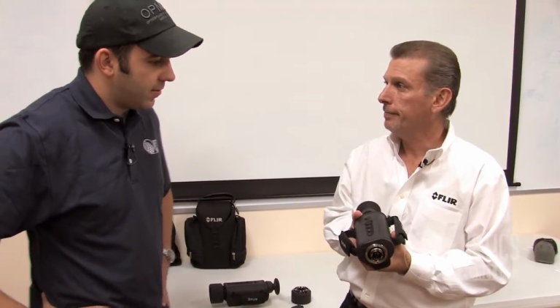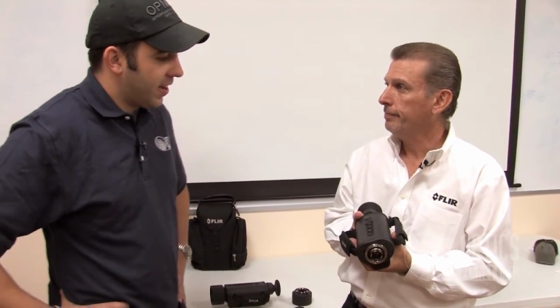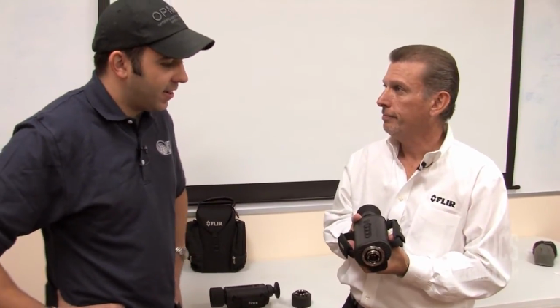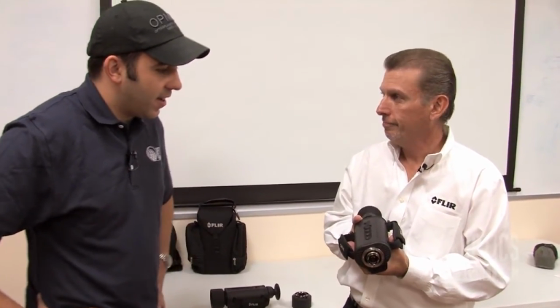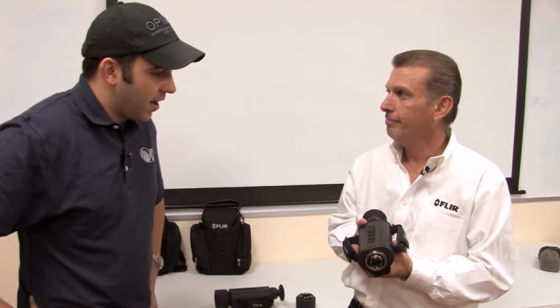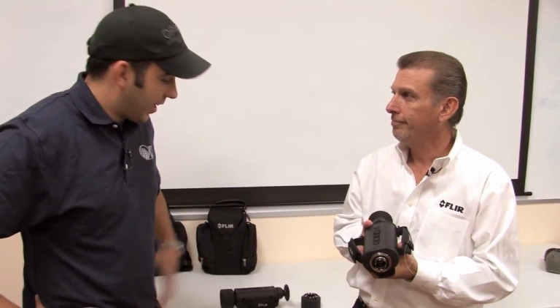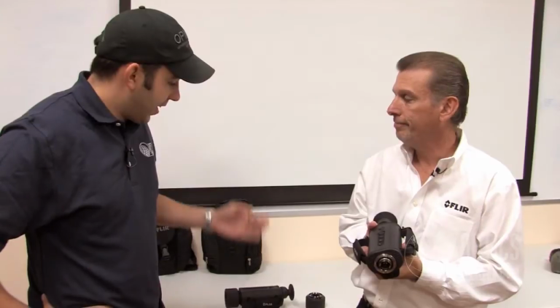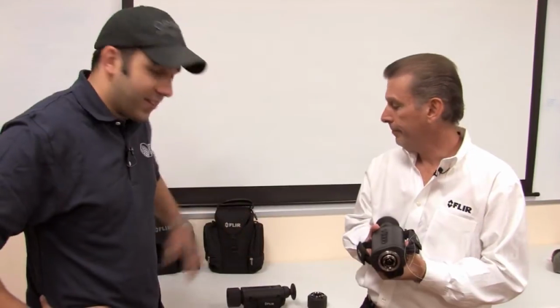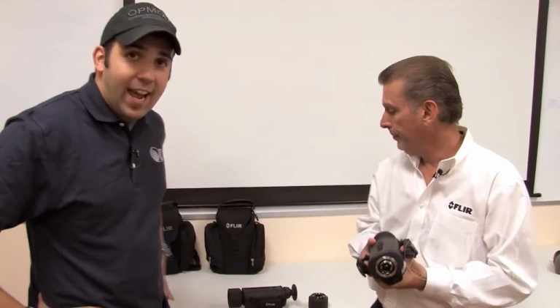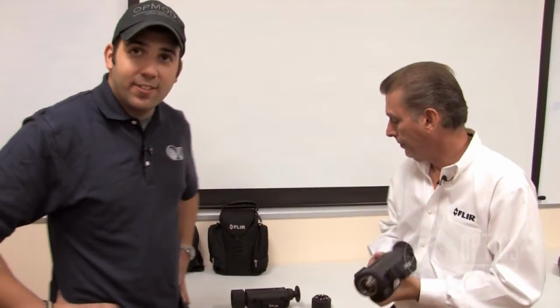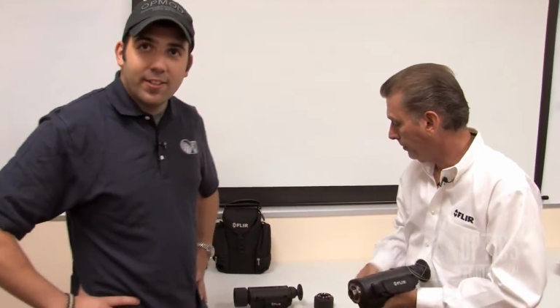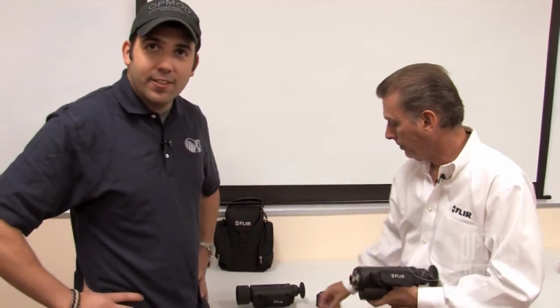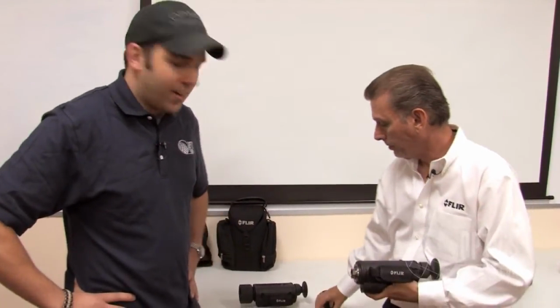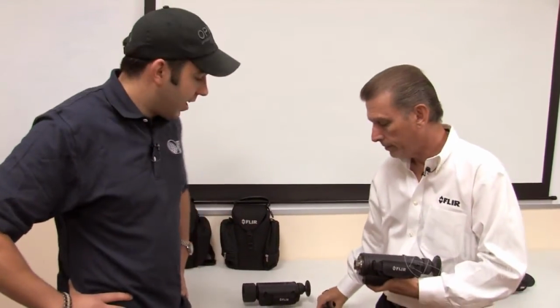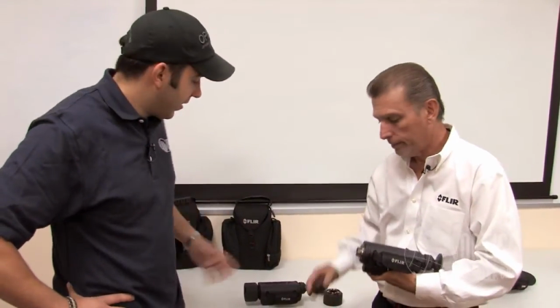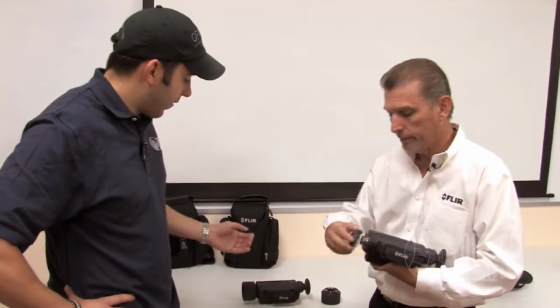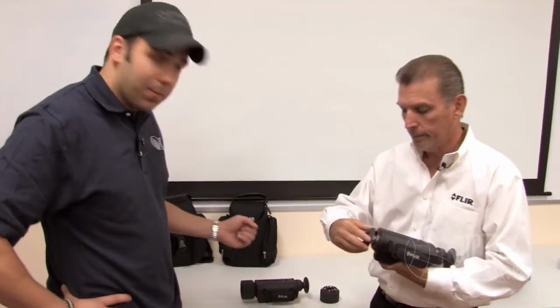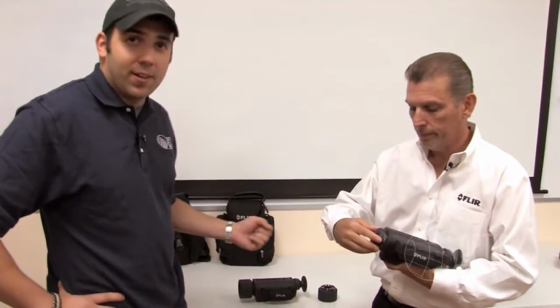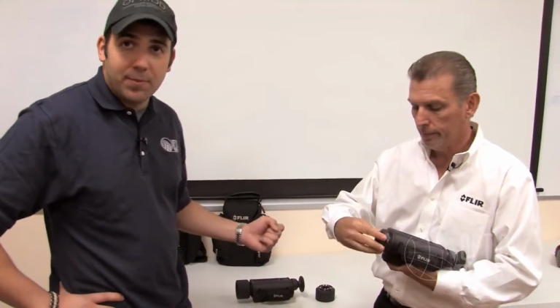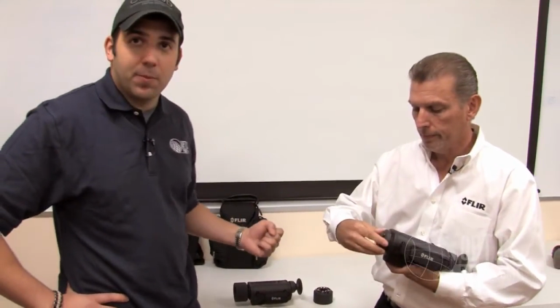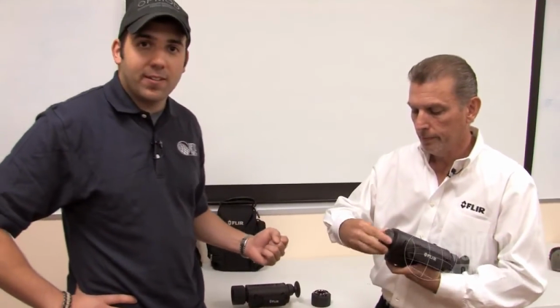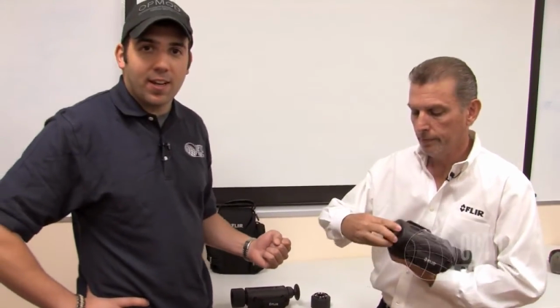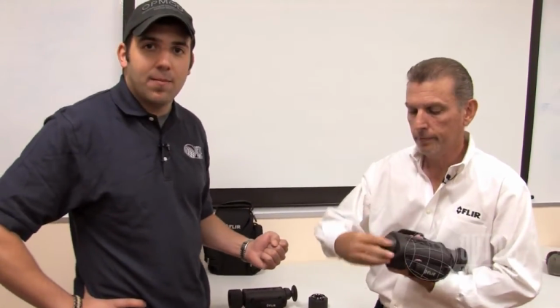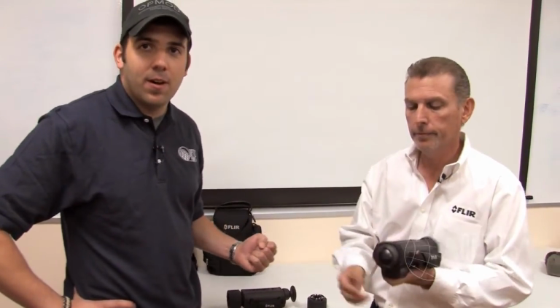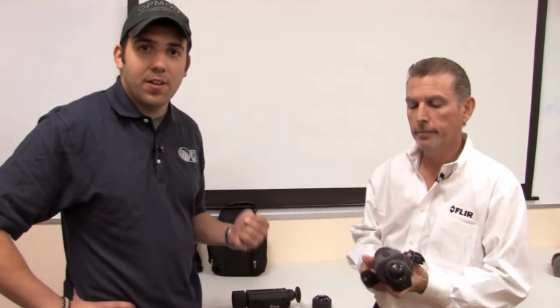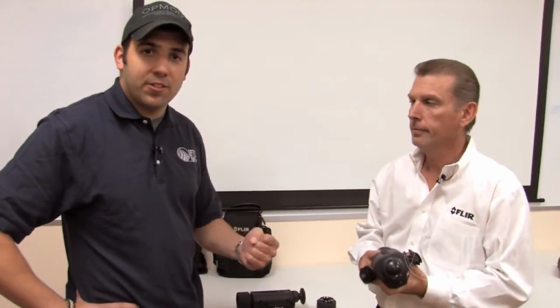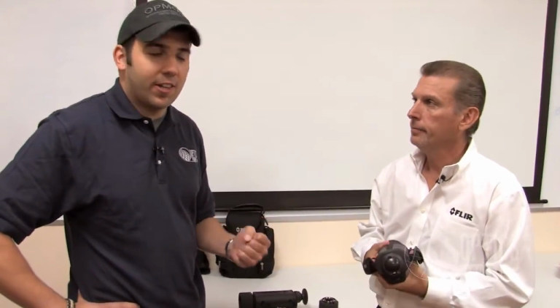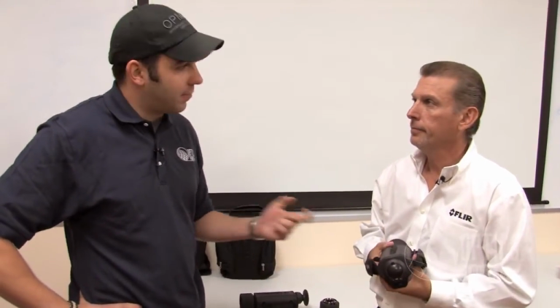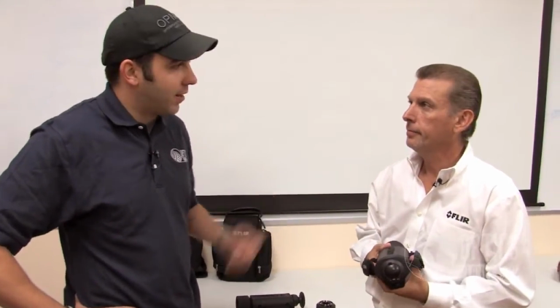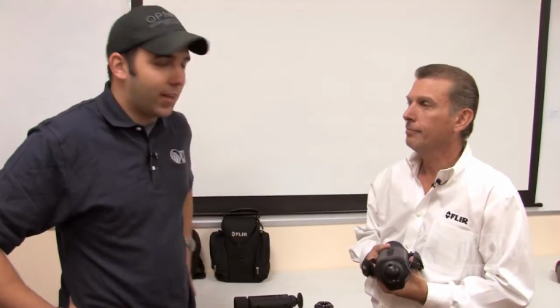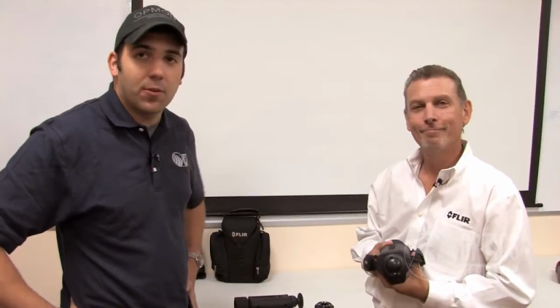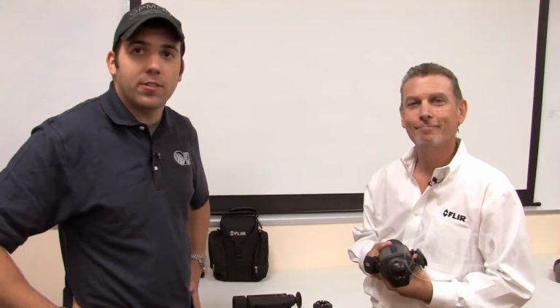Outstanding. That's the H-Series and these are available on OpticsPlanet.com. This is Chase and Mike — thanks for watching.